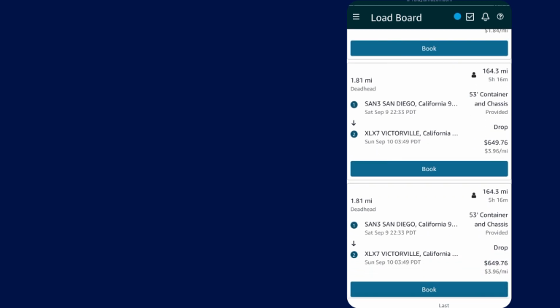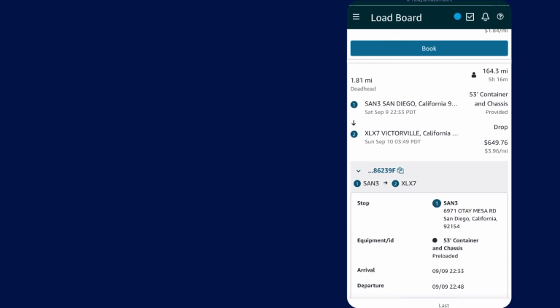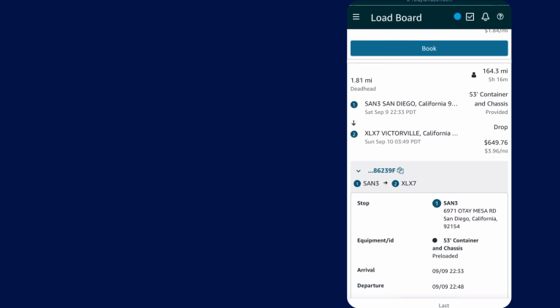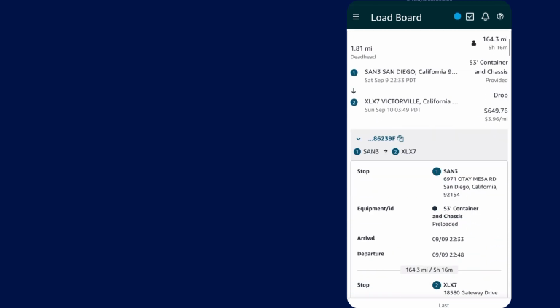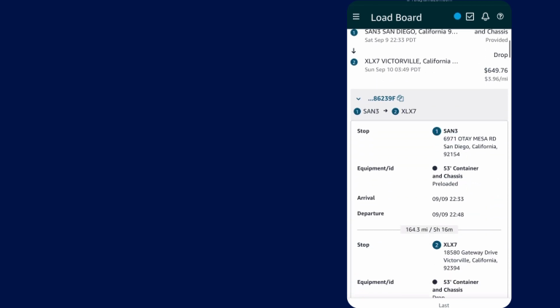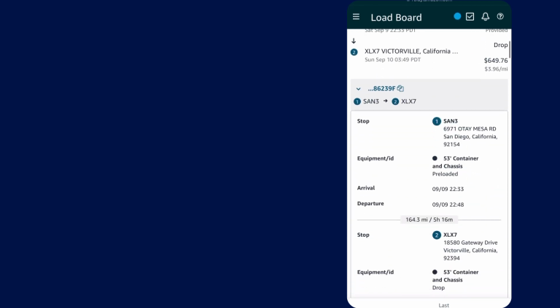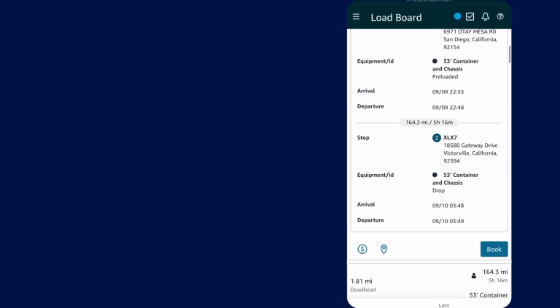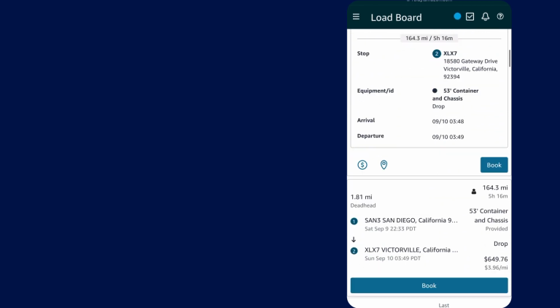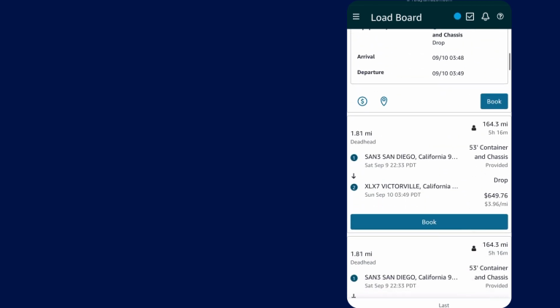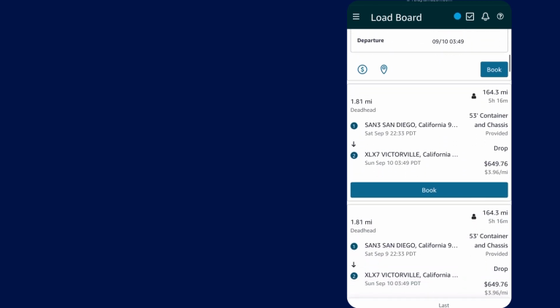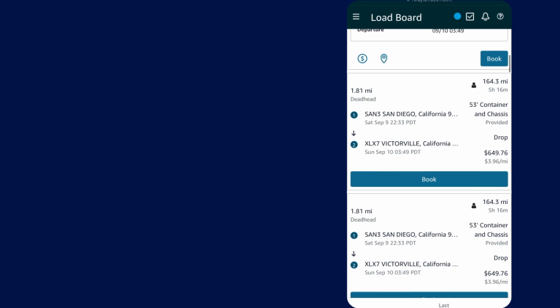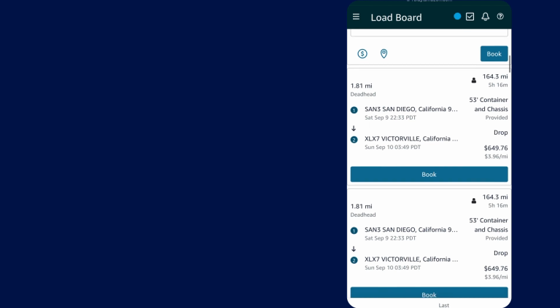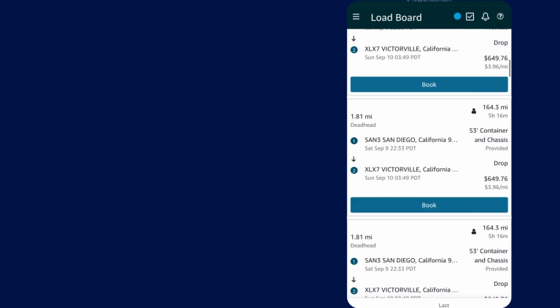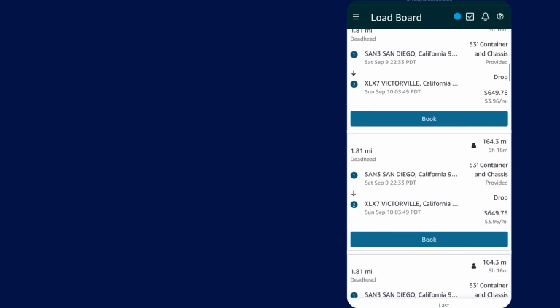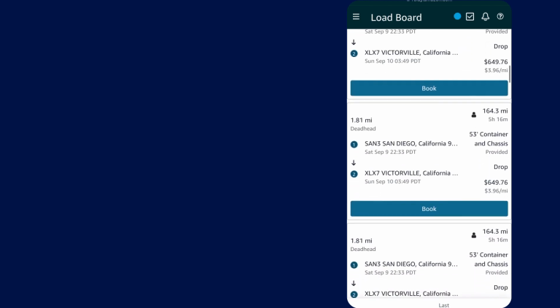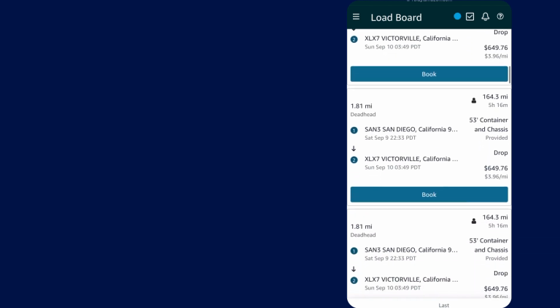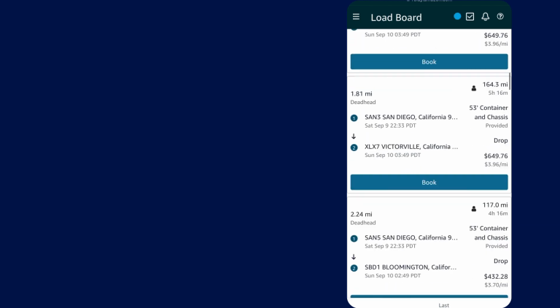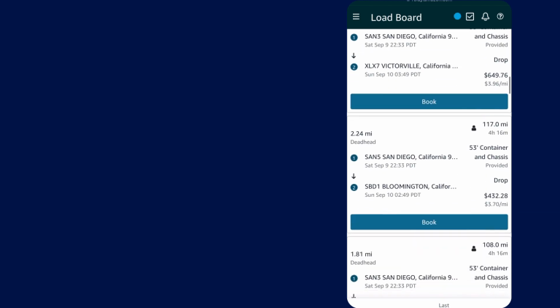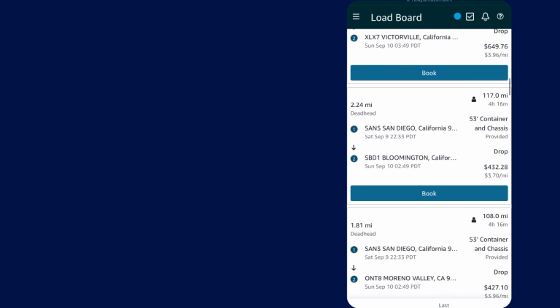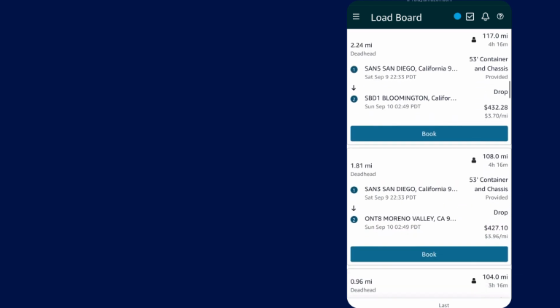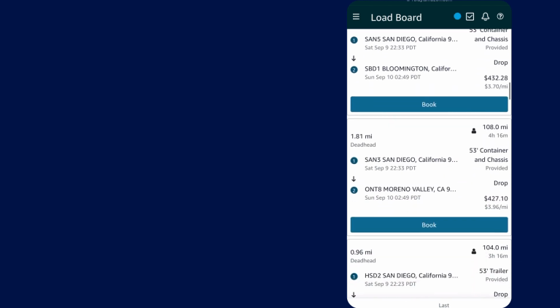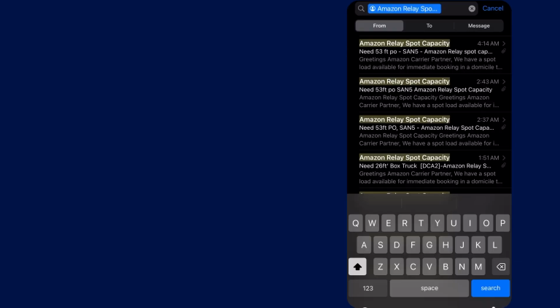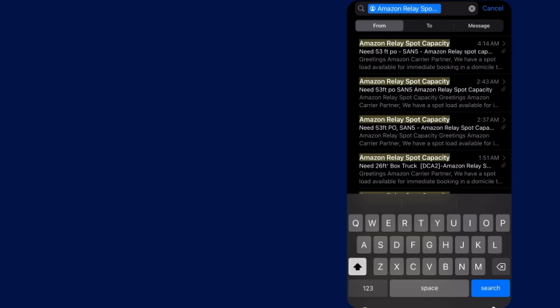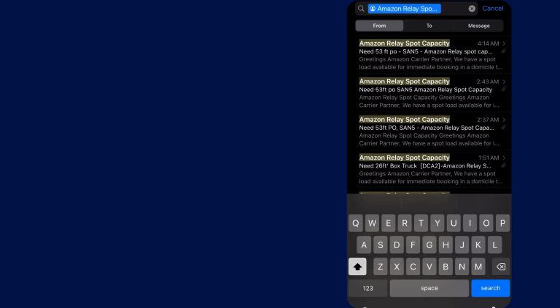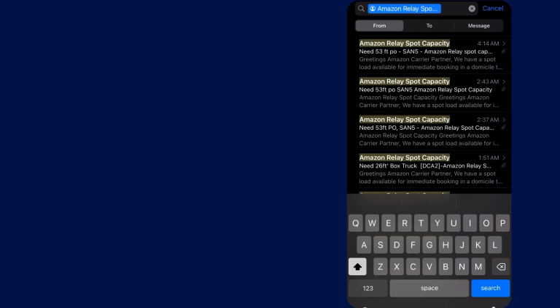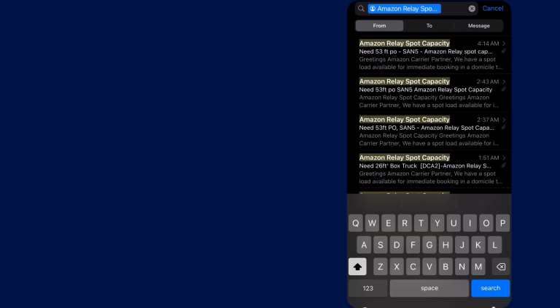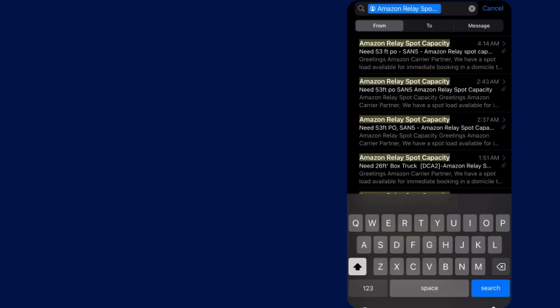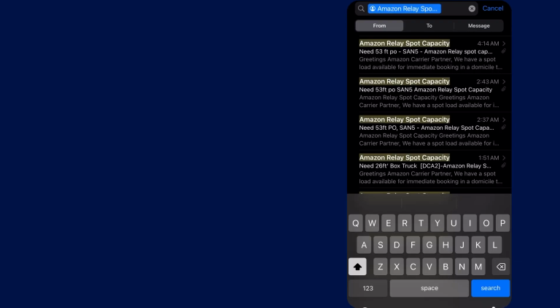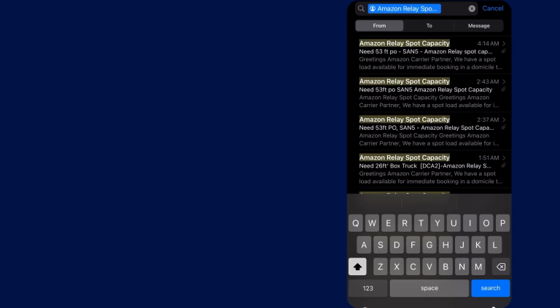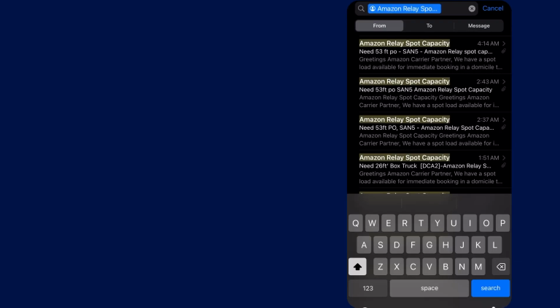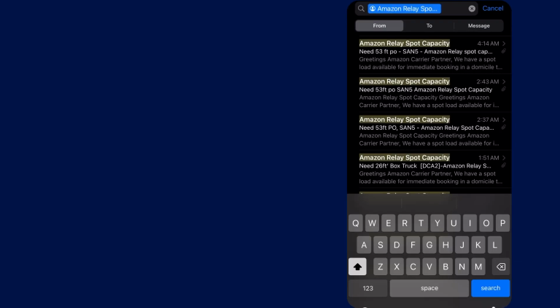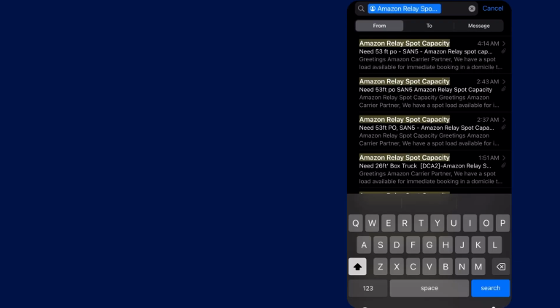Once those searches have been exhausted, the last thing for me to do is to head over to my email and check out any recent spot capacity.